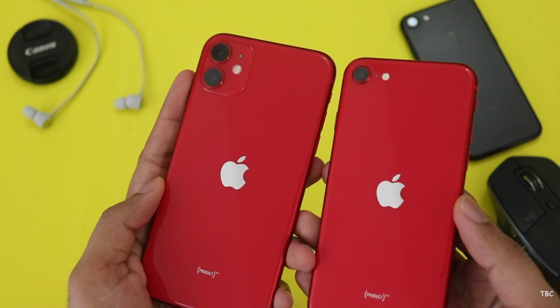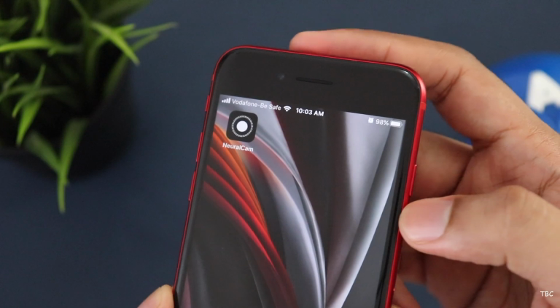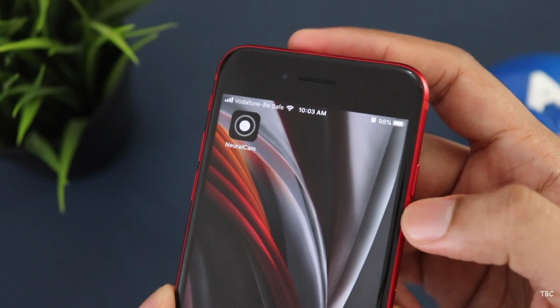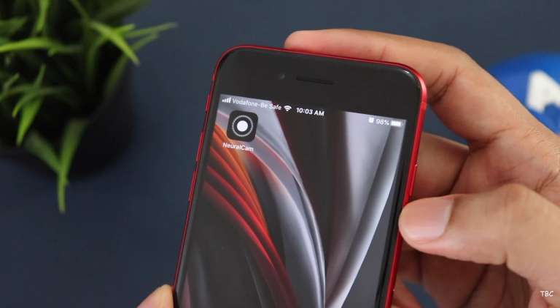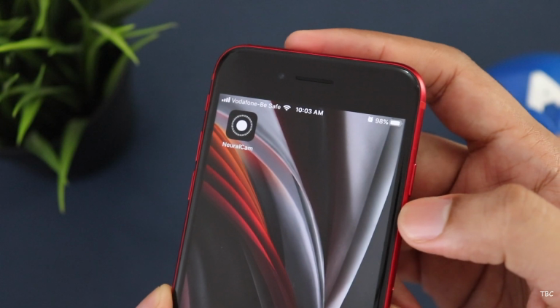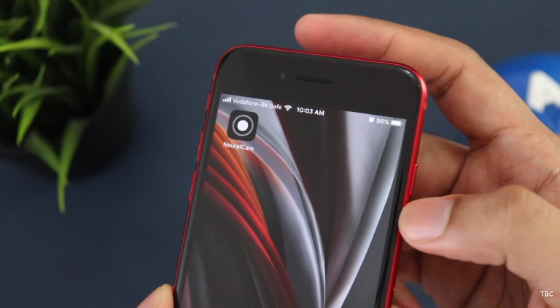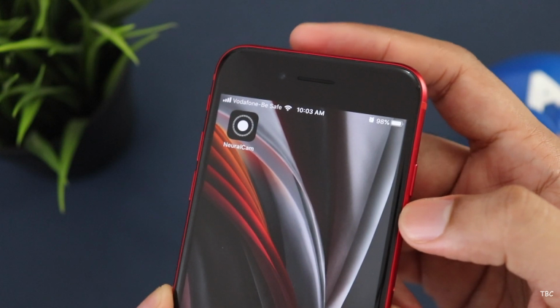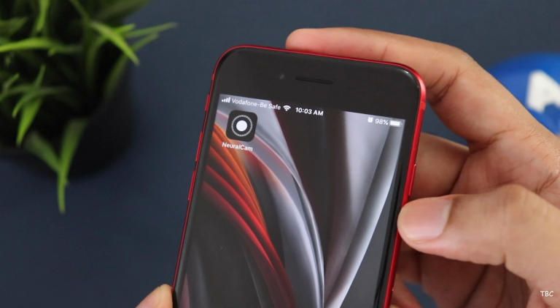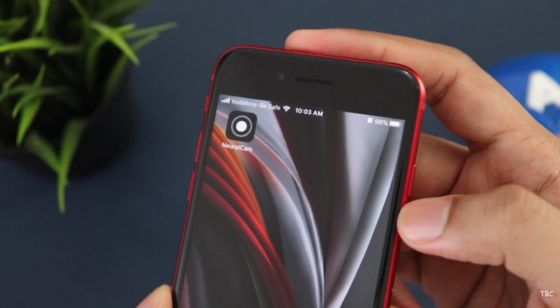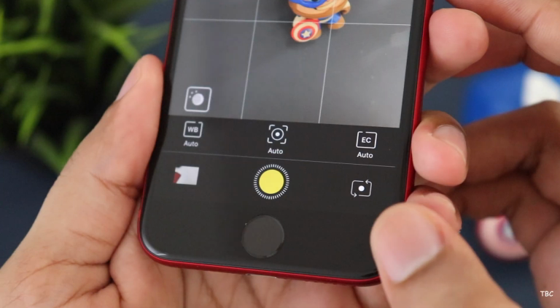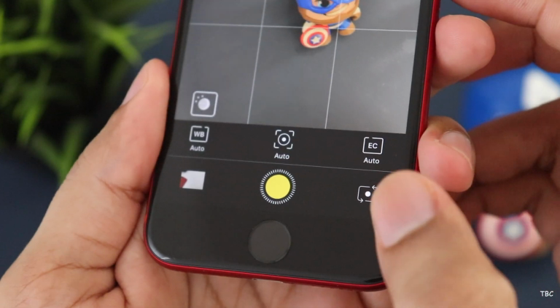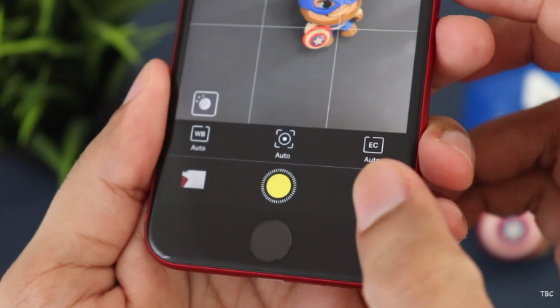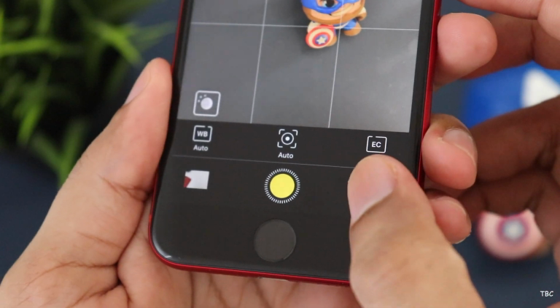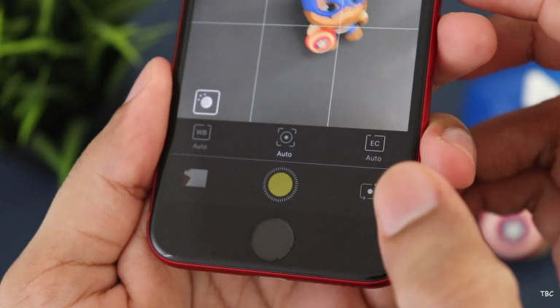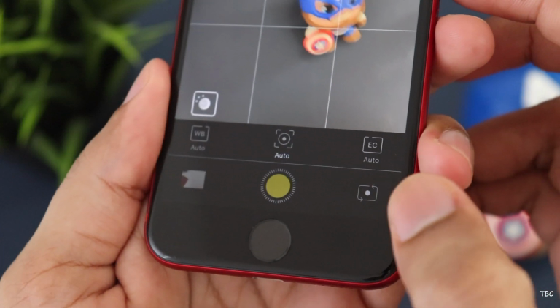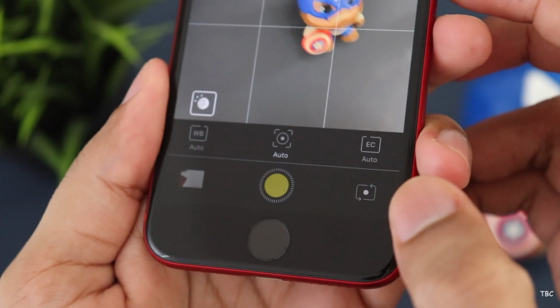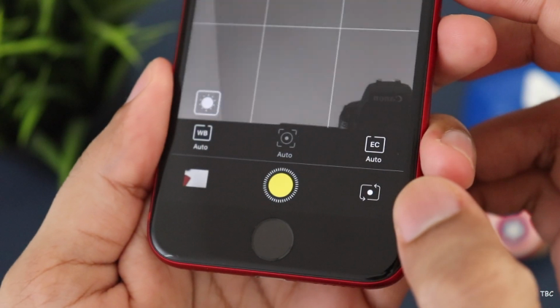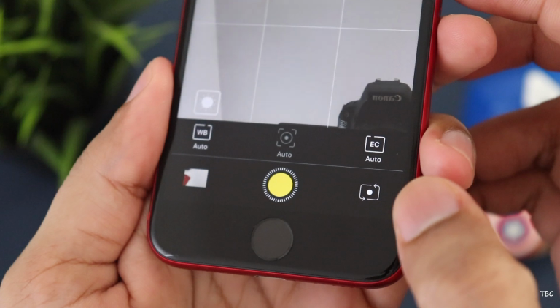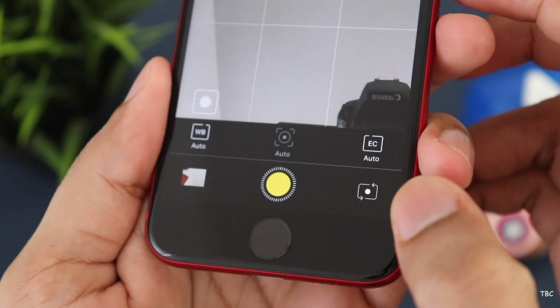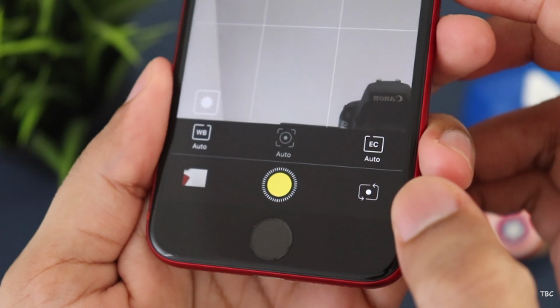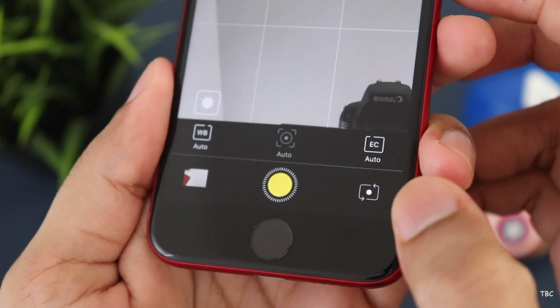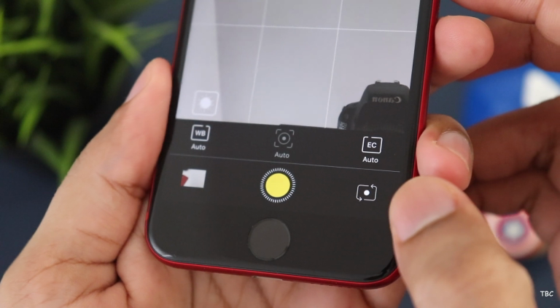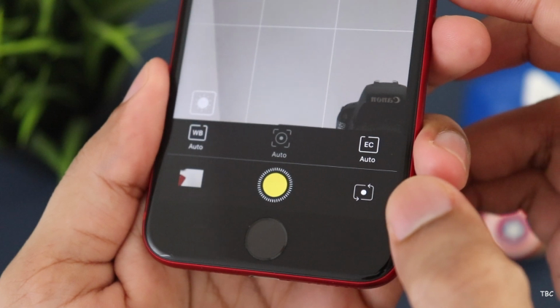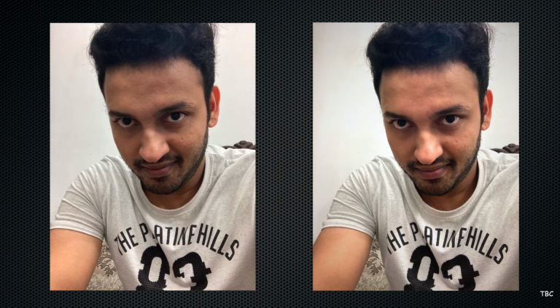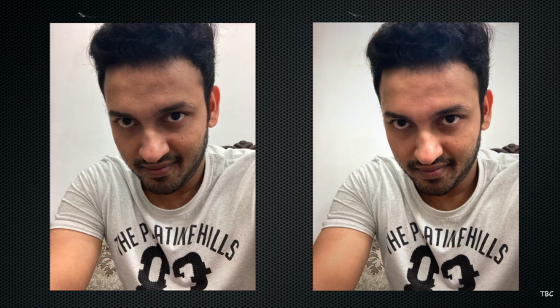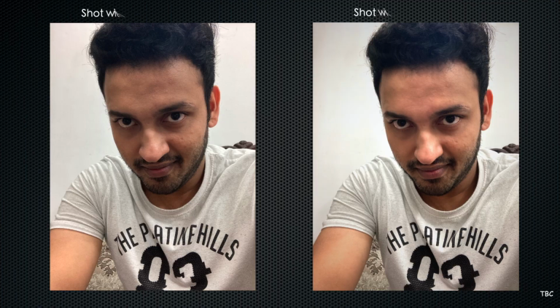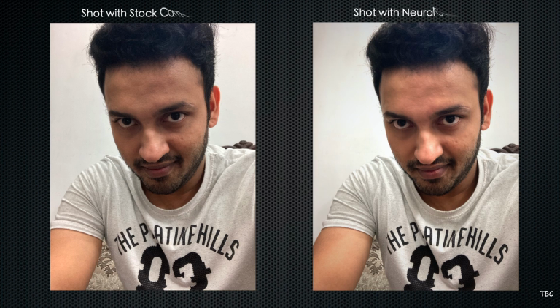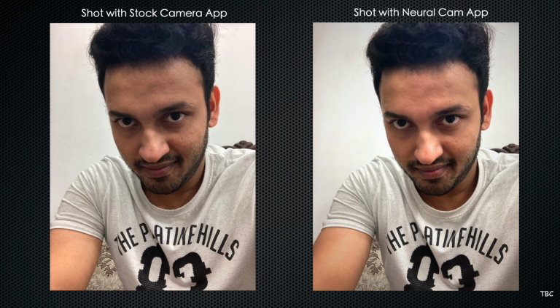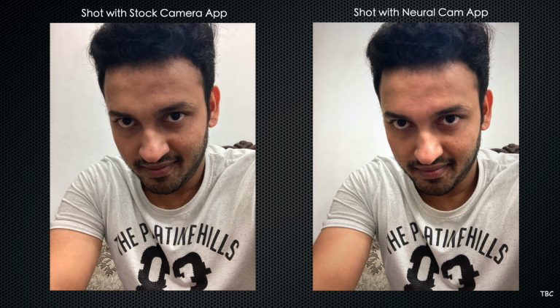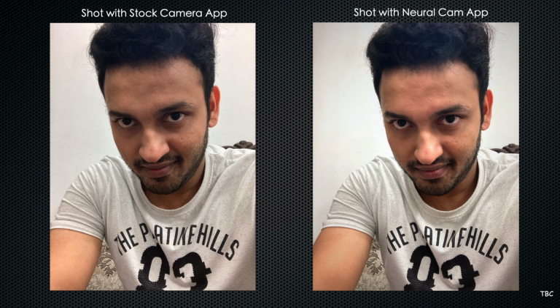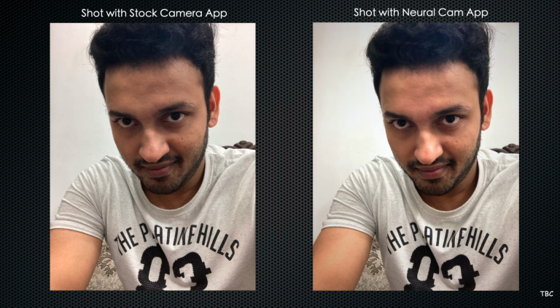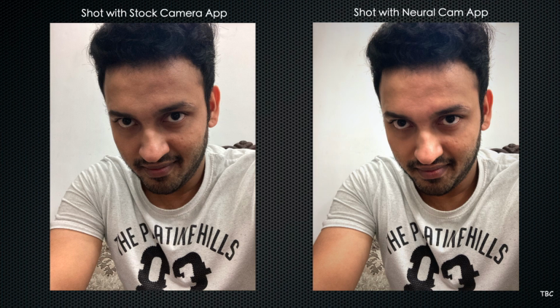However, this app also has a feature where you can use the selfie camera with night mode. If you don't have this on your iPhone, that will be a bonus.